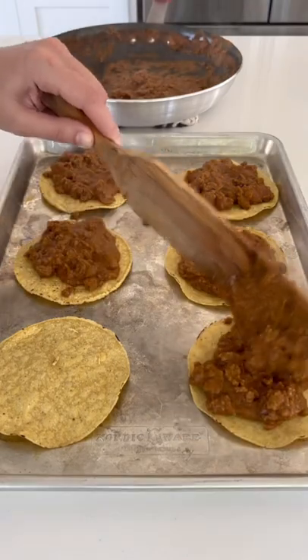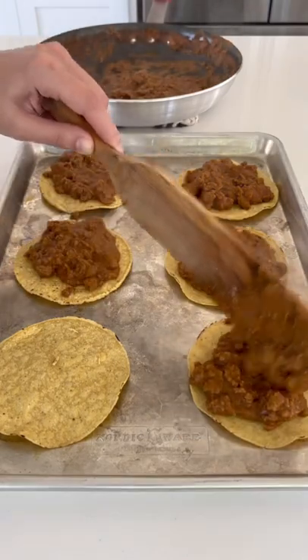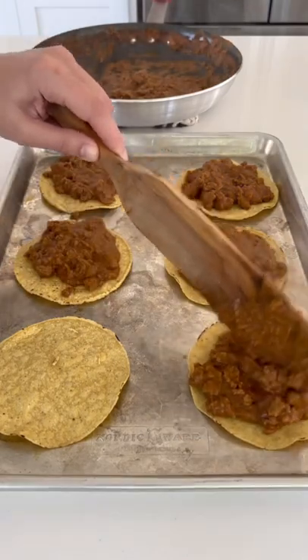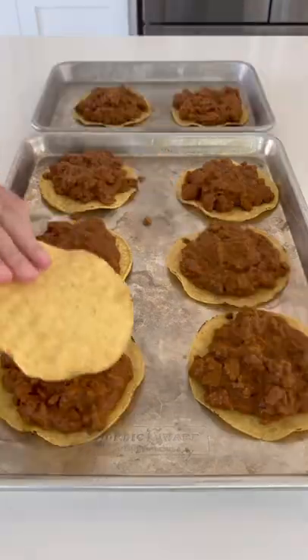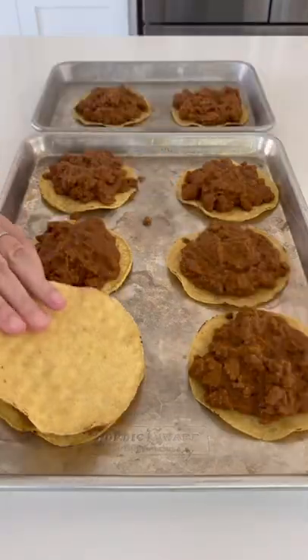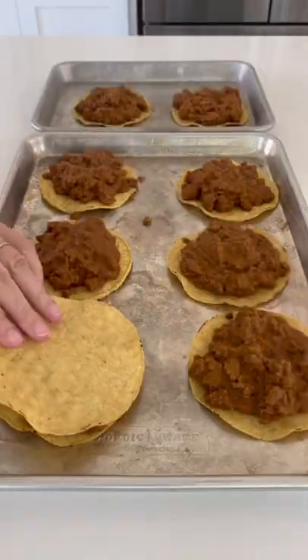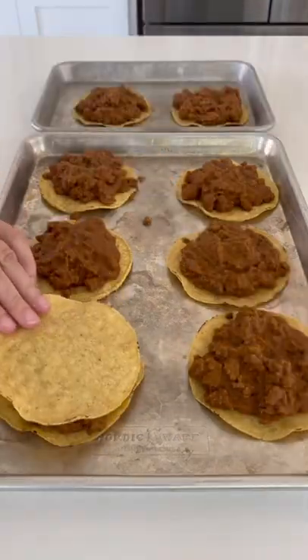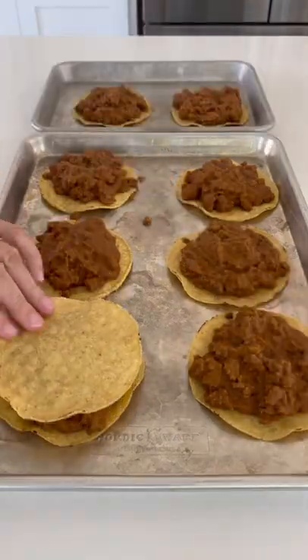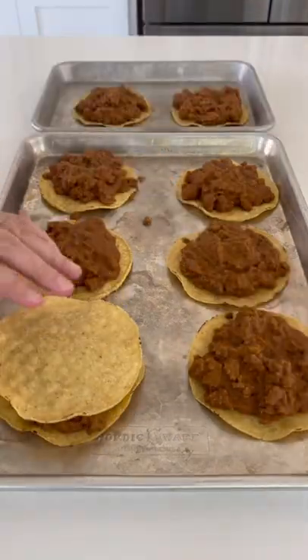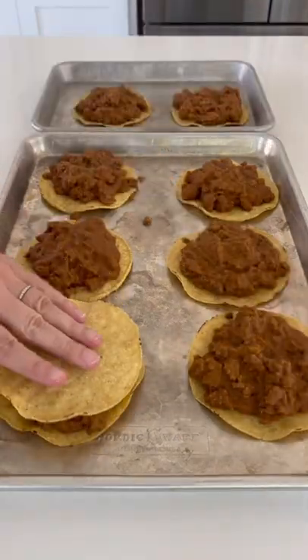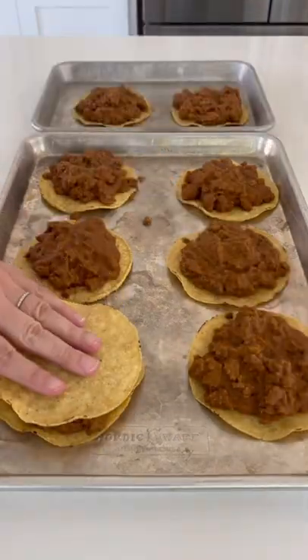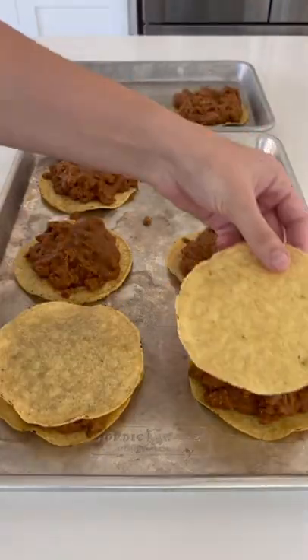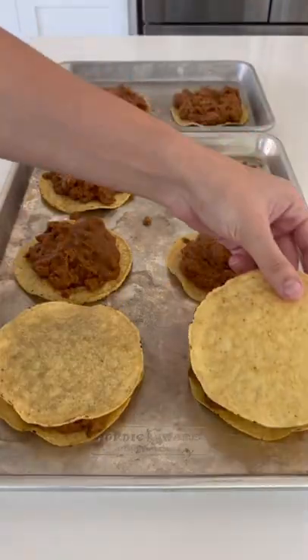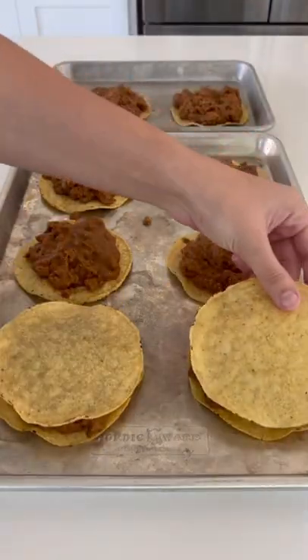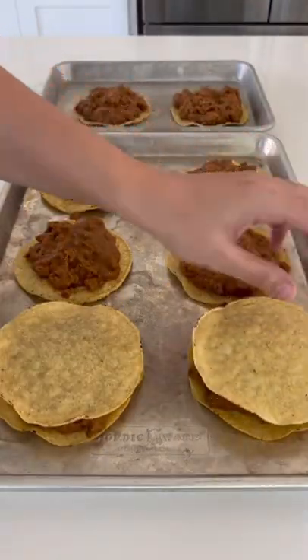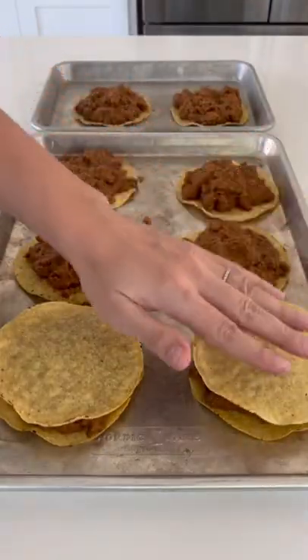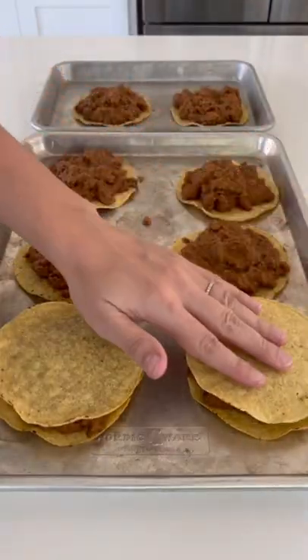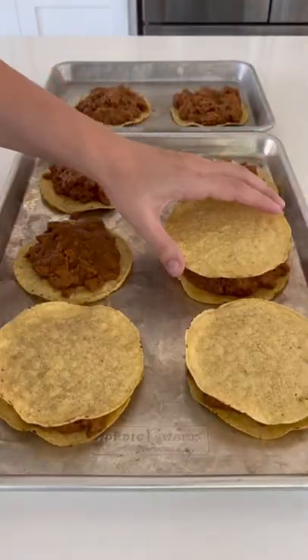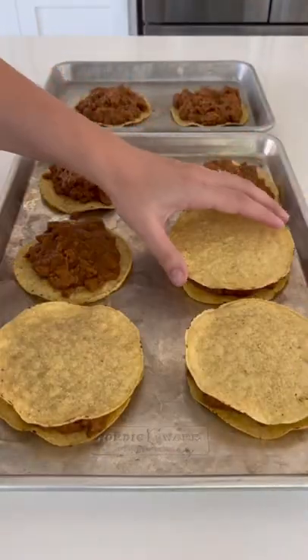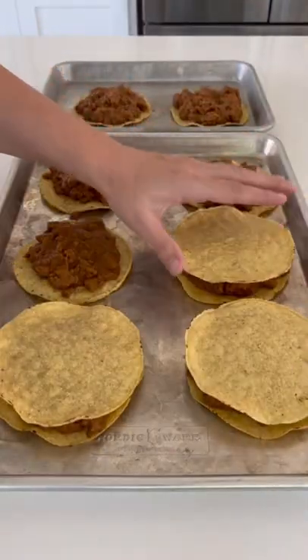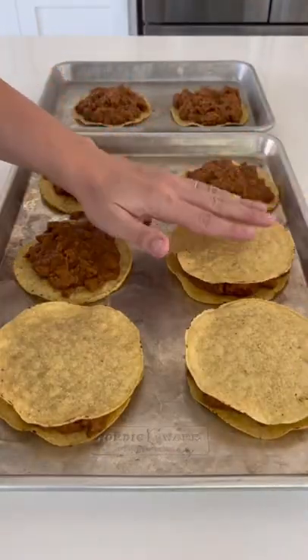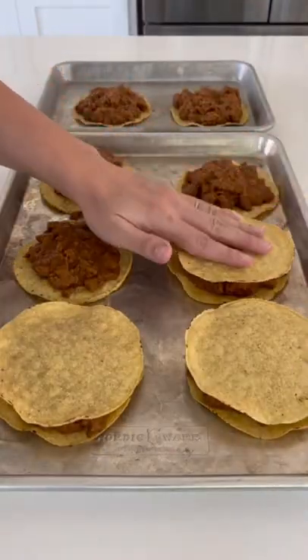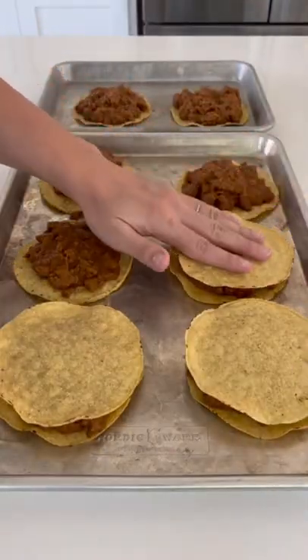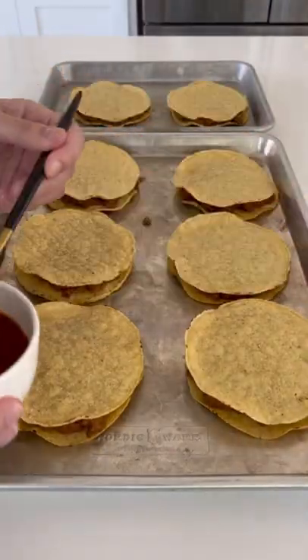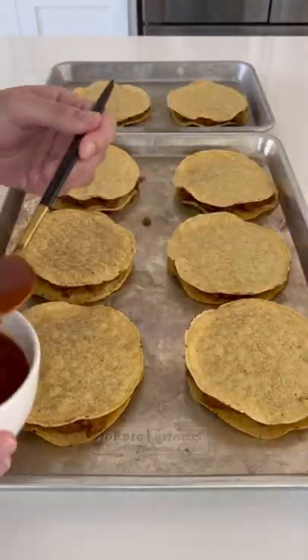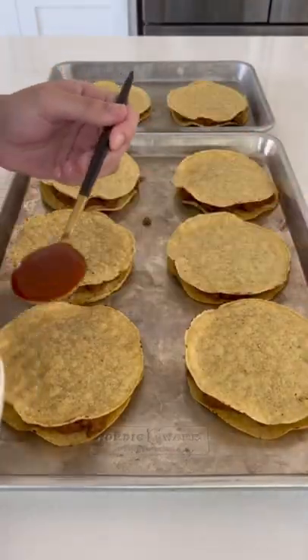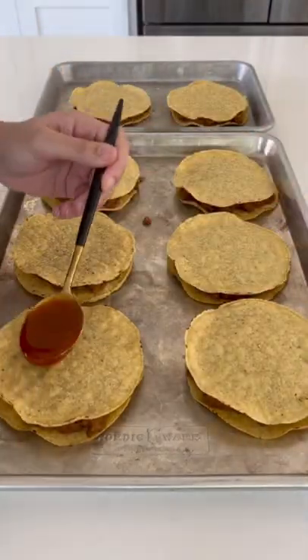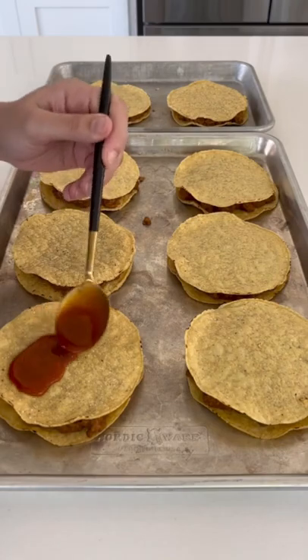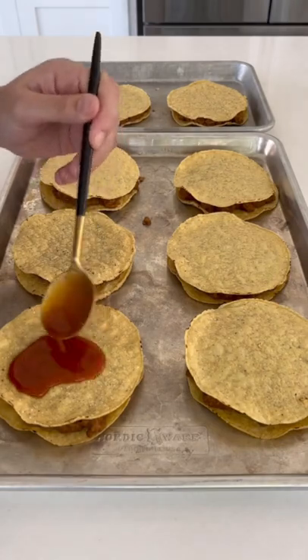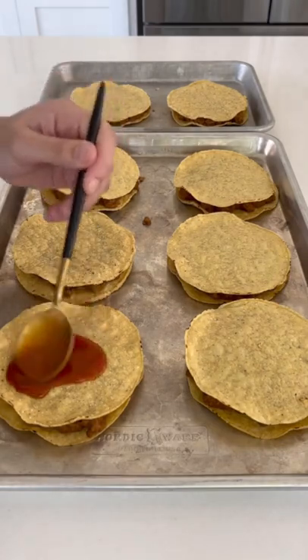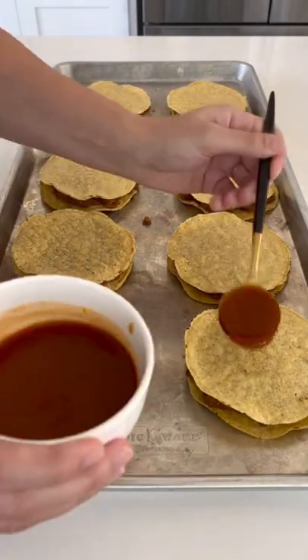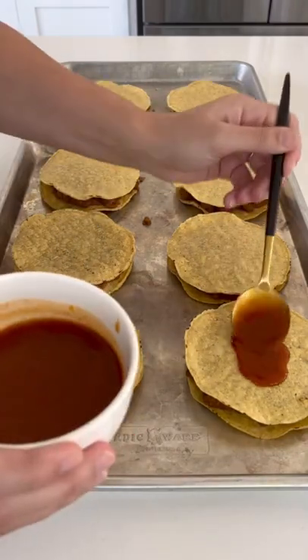Add a can of fat-free refried beans and sandwich that between baked tostadas — a little bit lower fat than the fried alternative.